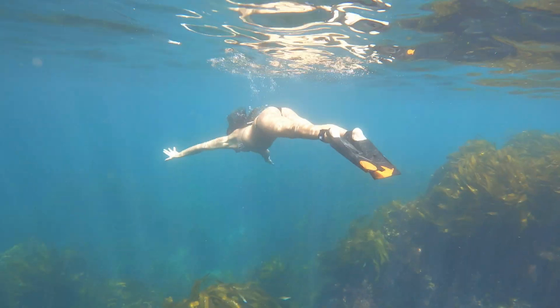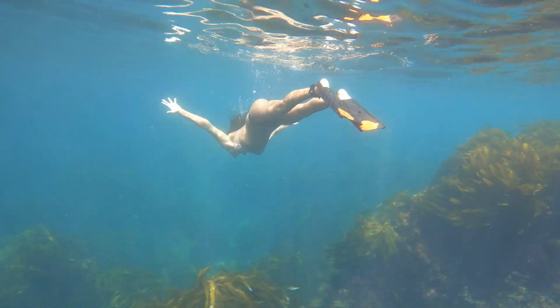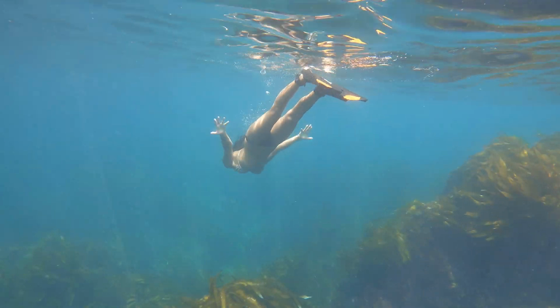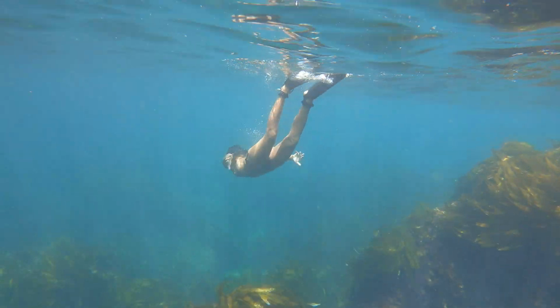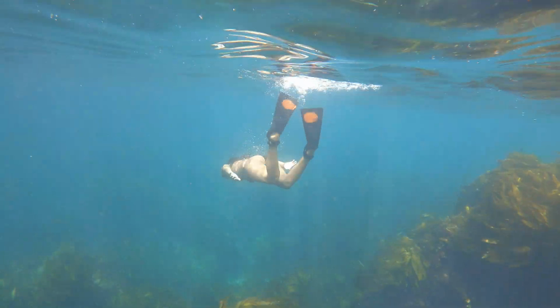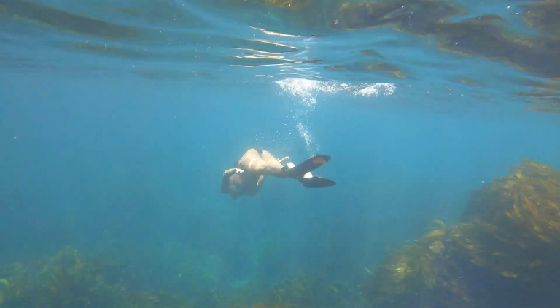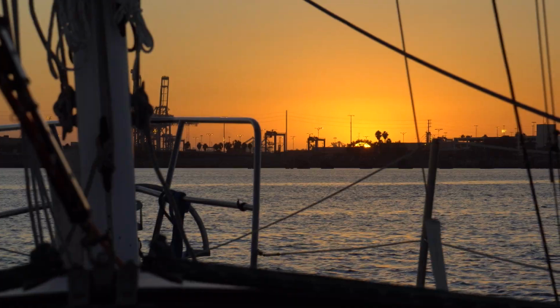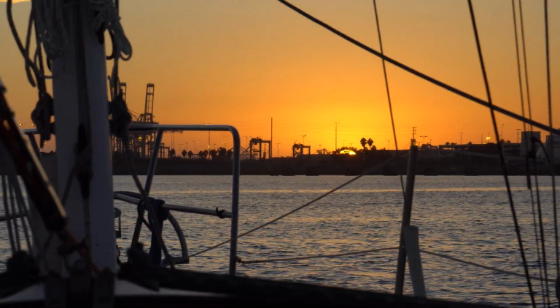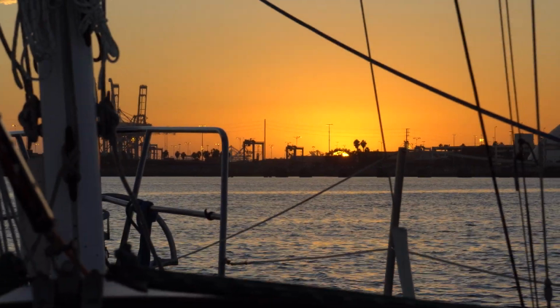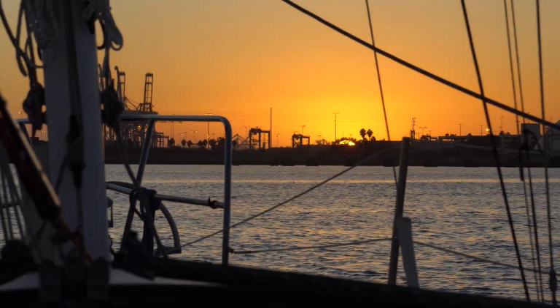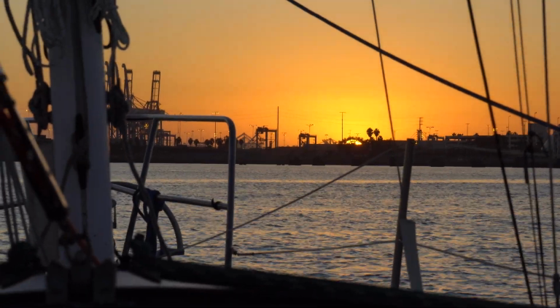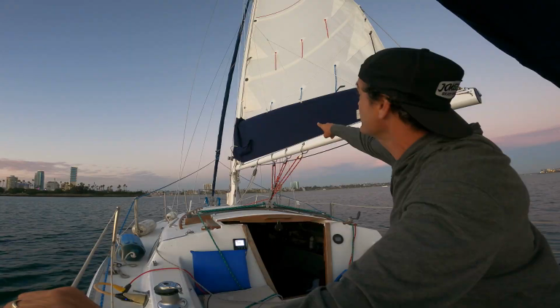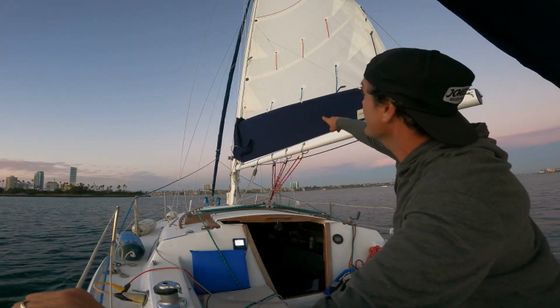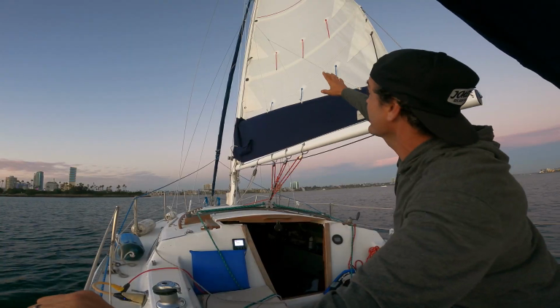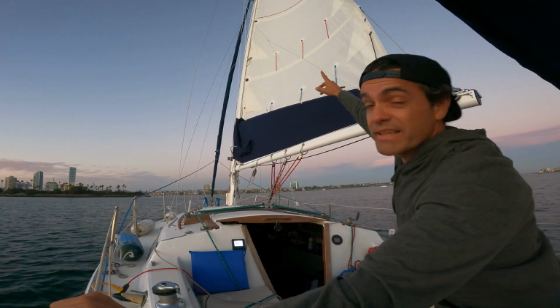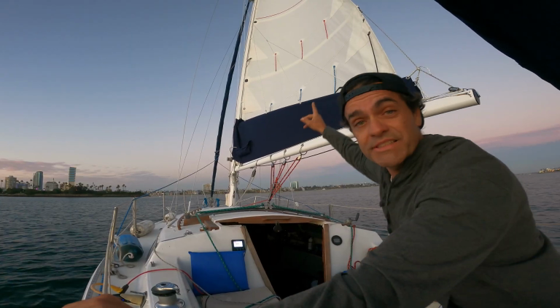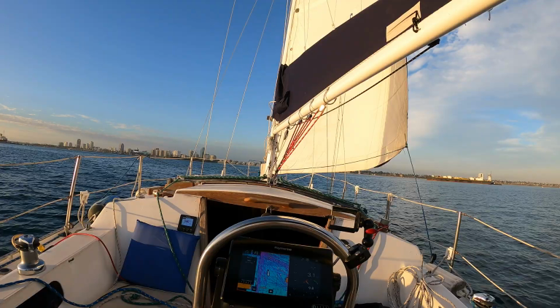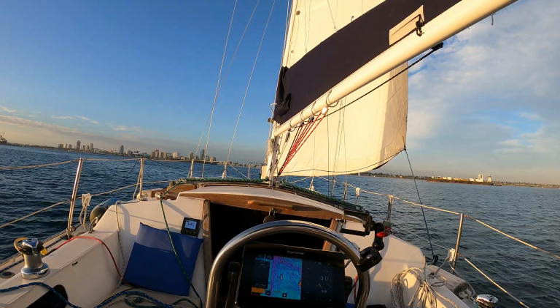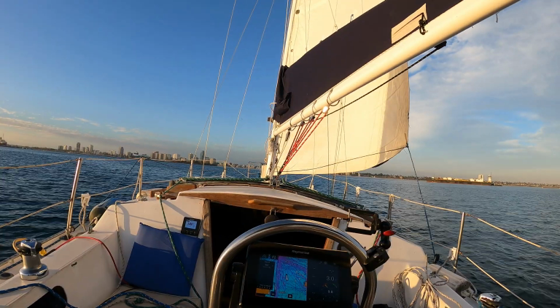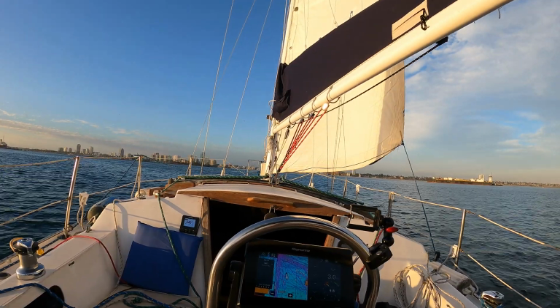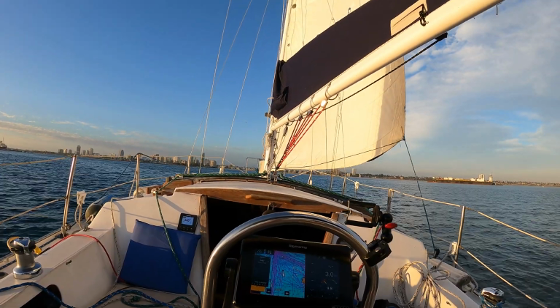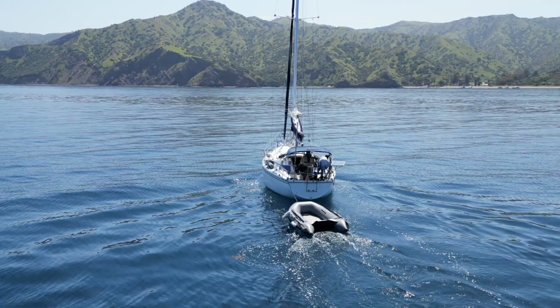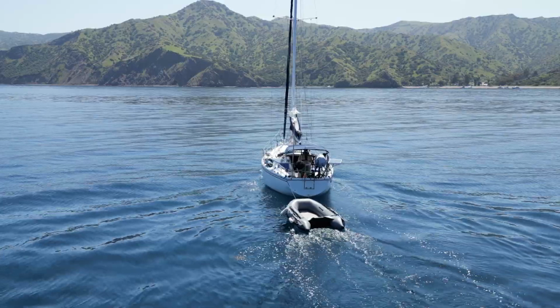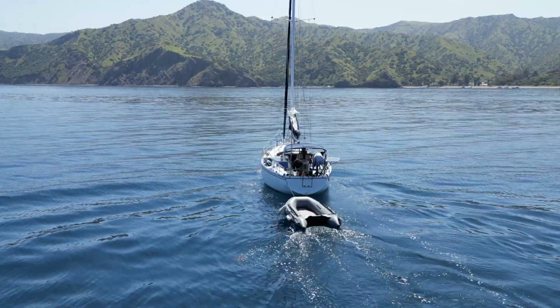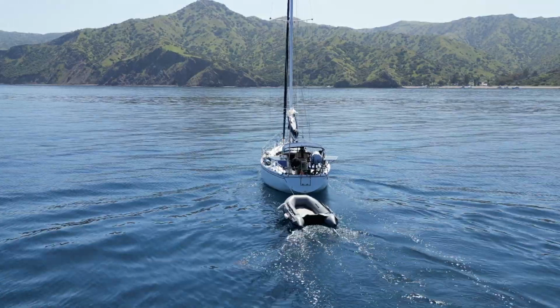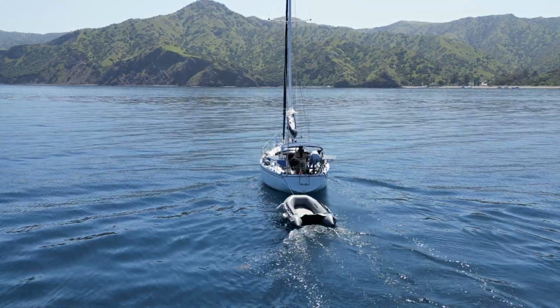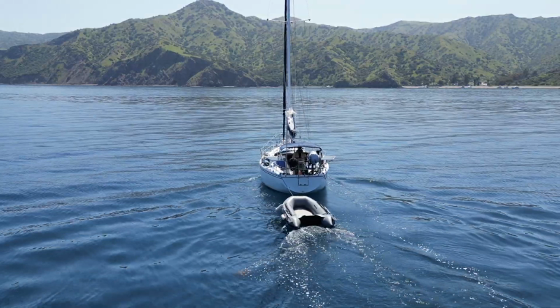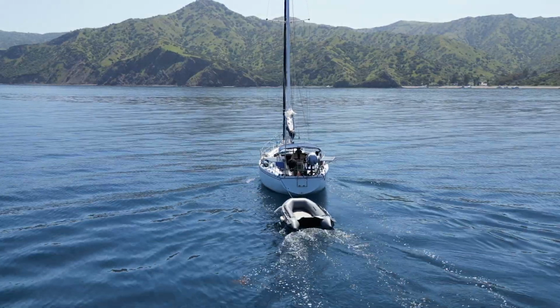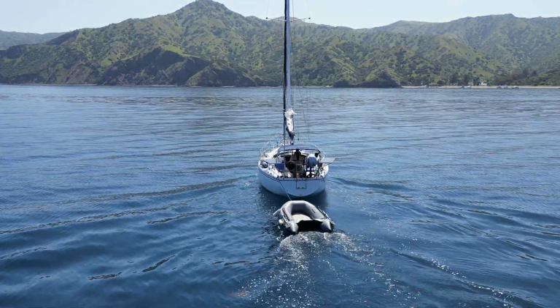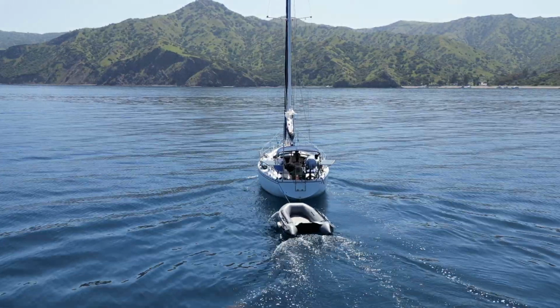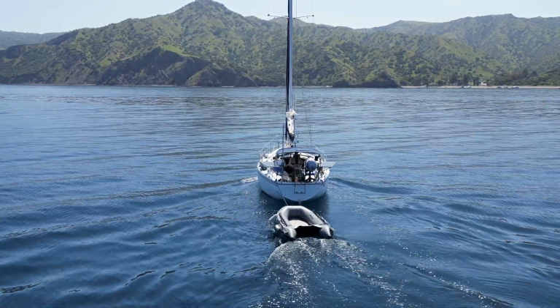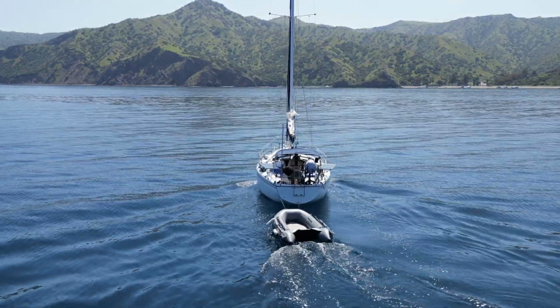Click subscribe, give it a thumbs up, and join us and we'll show you how much fun you can have coastal cruising on a cheap sailboat. Welcome to Sailing Soleil.